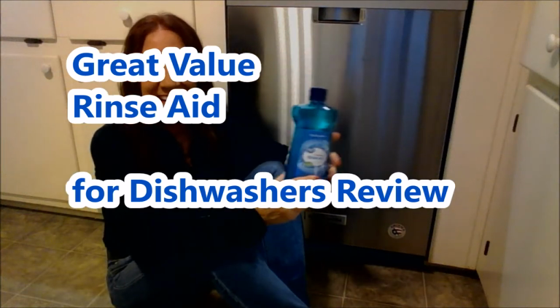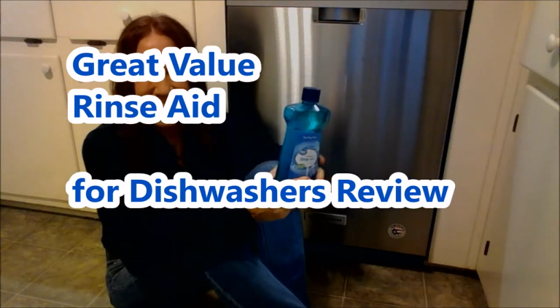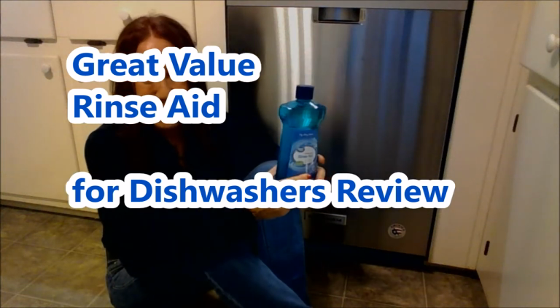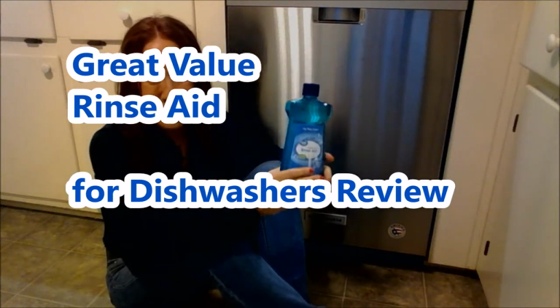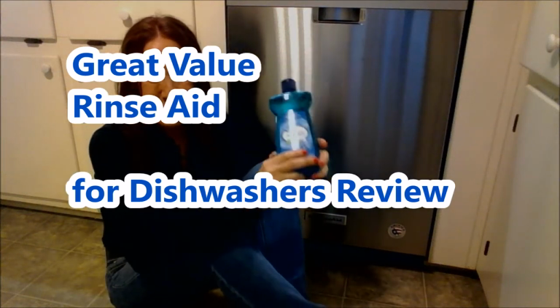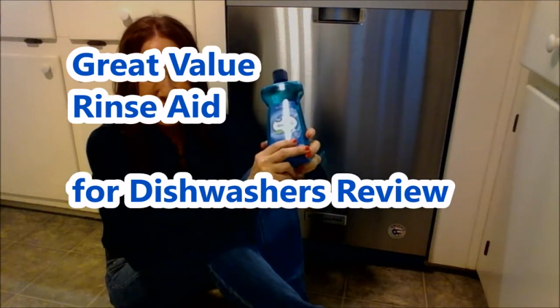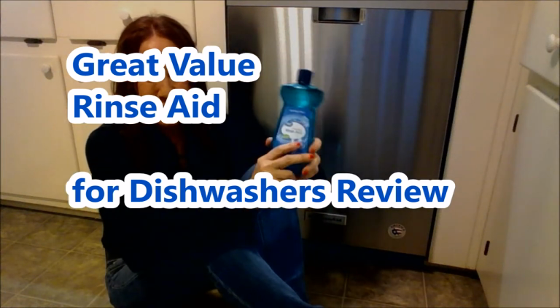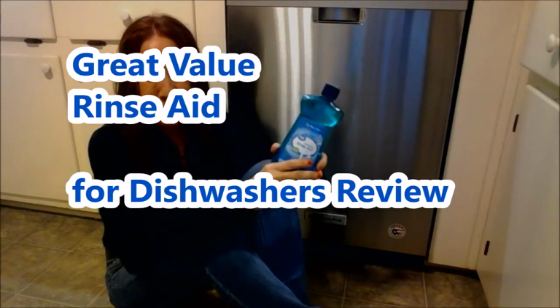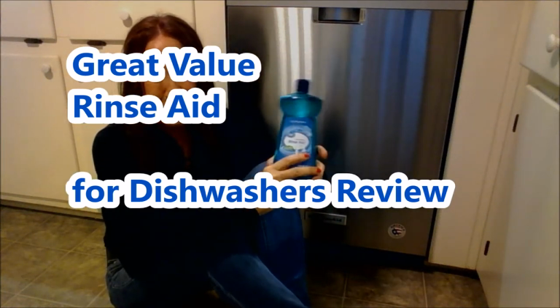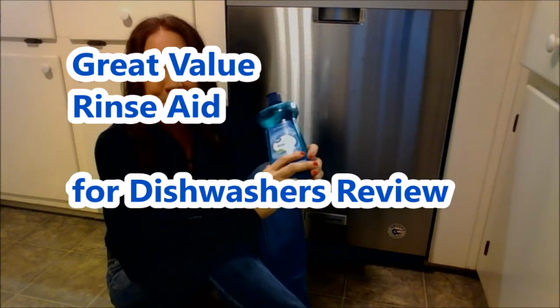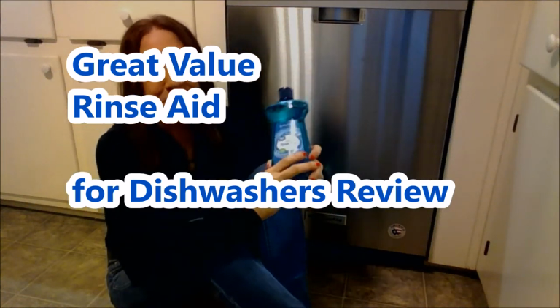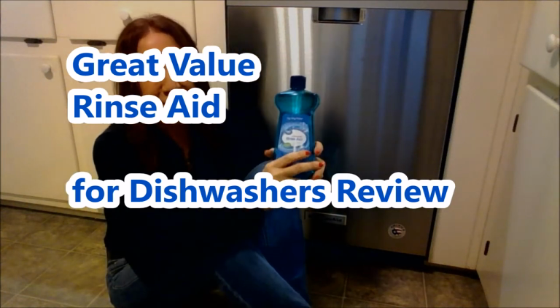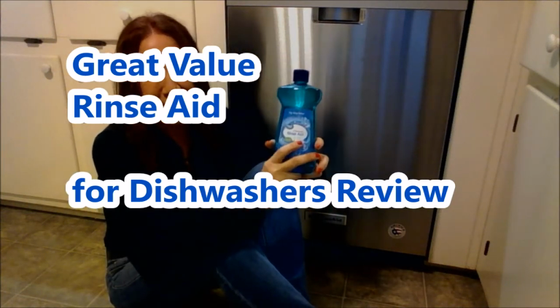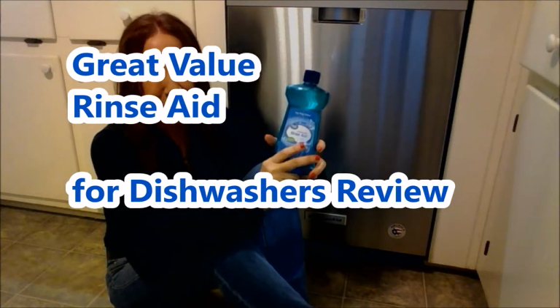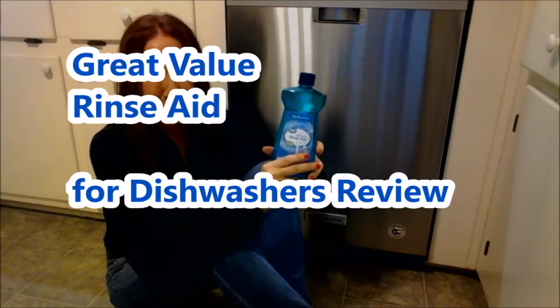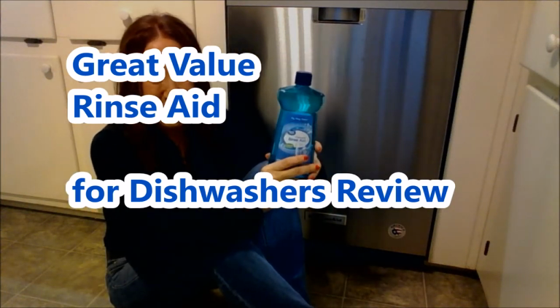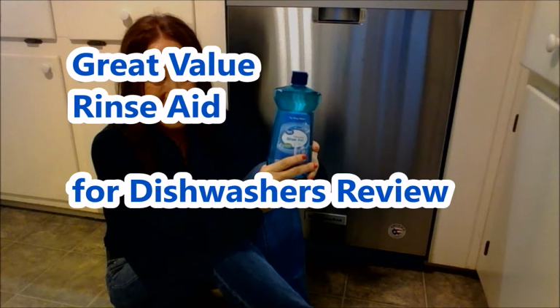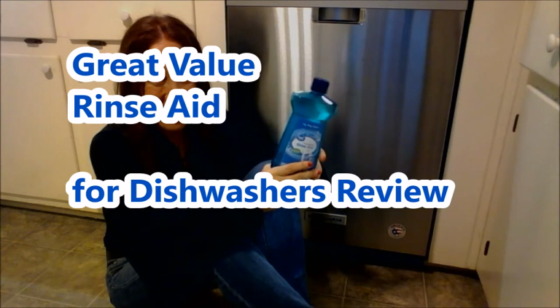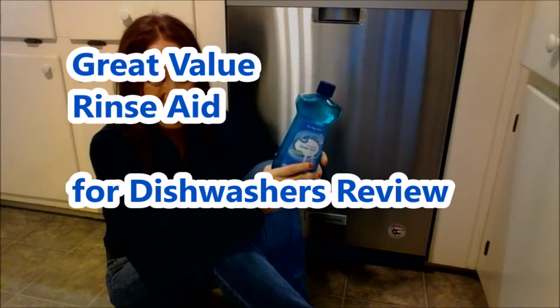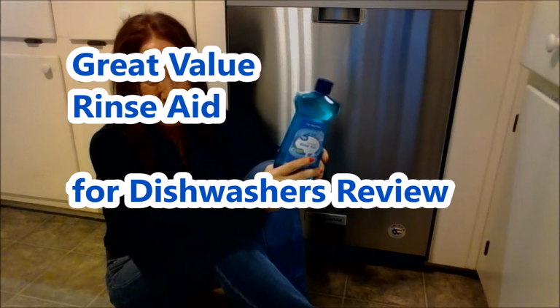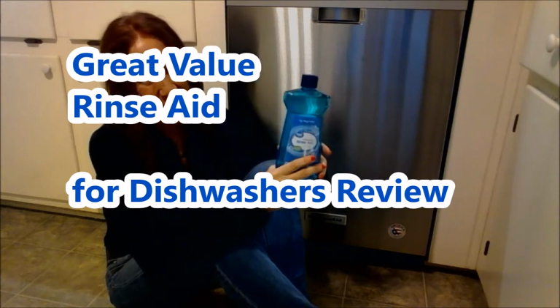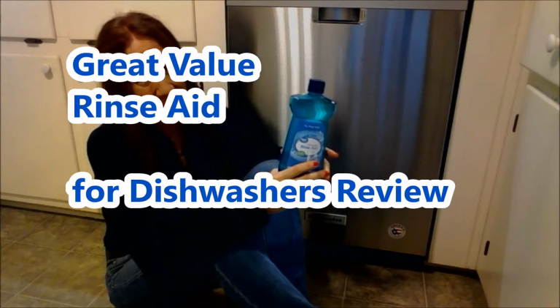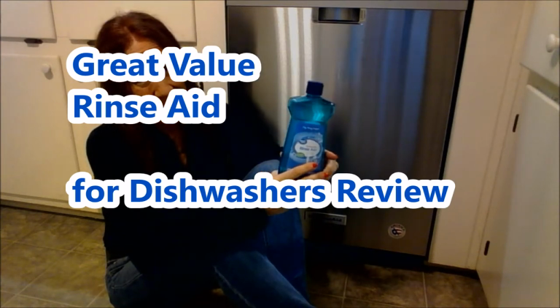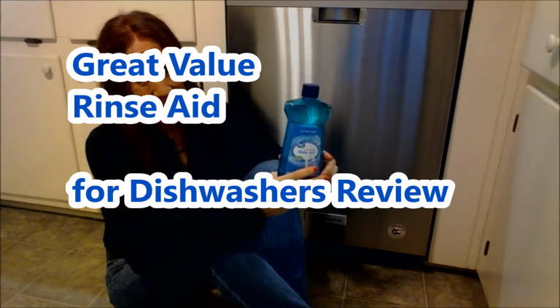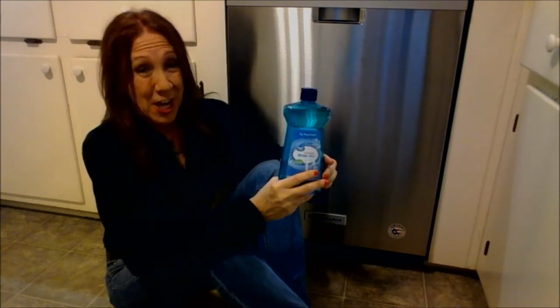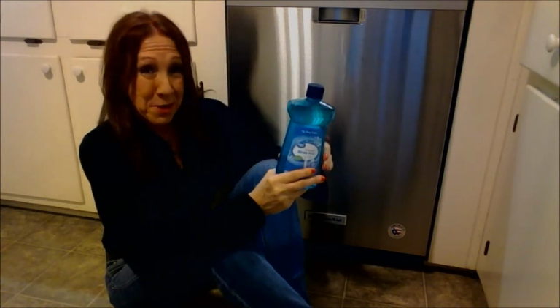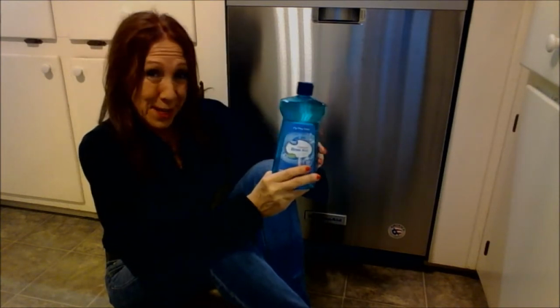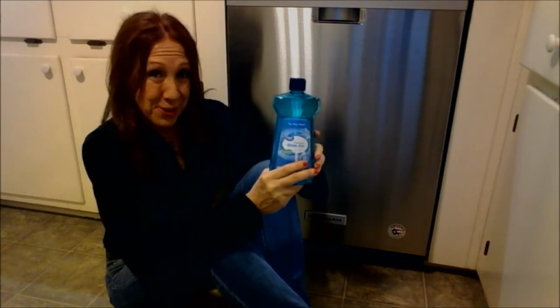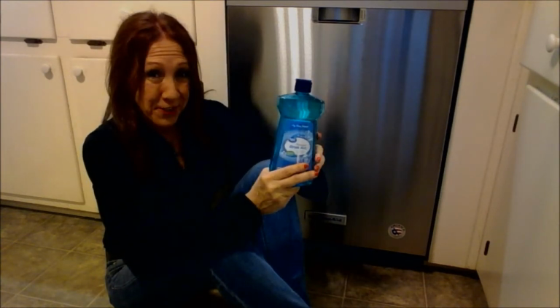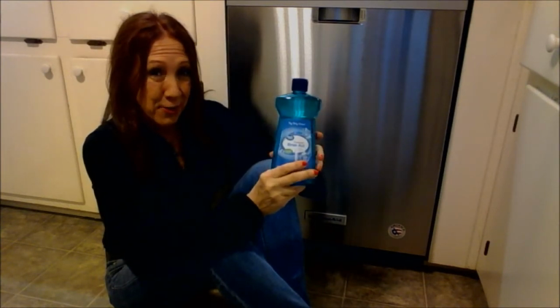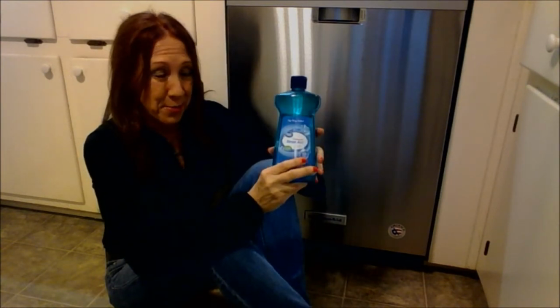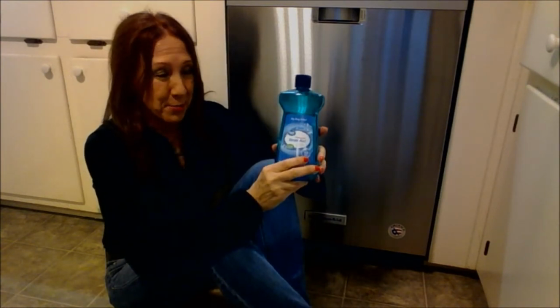Hello, Kim Townsall here. Welcome, or welcome back, to my channel. Remember it's free to like, subscribe, leave a comment below, and share the video if appropriate.